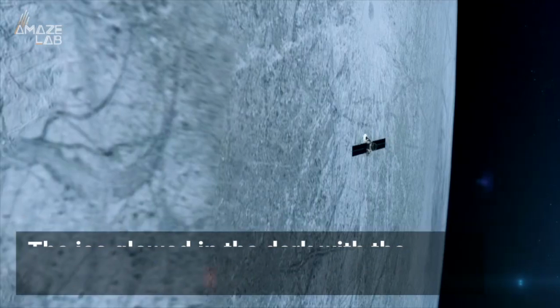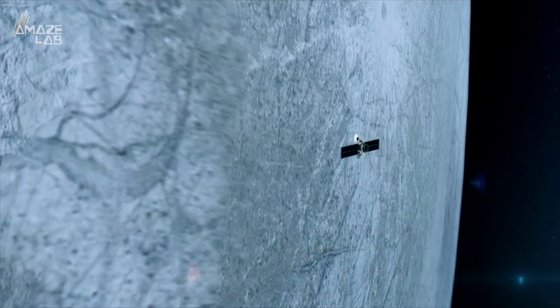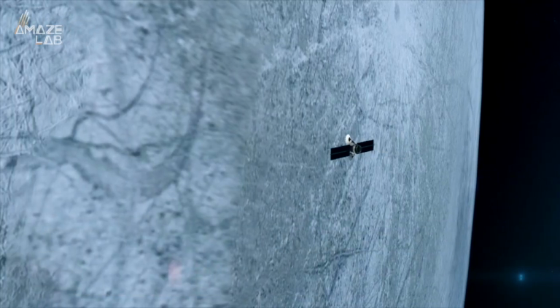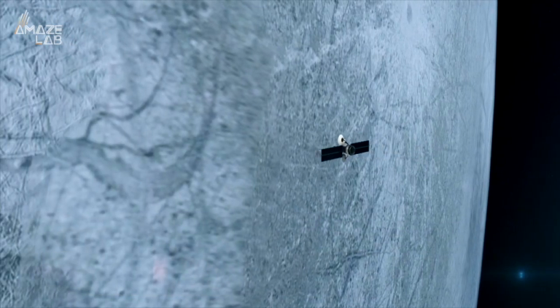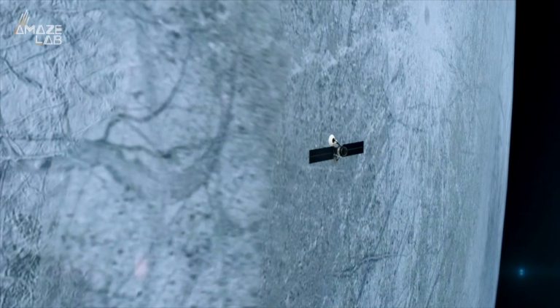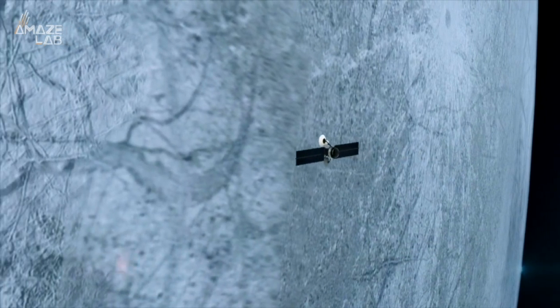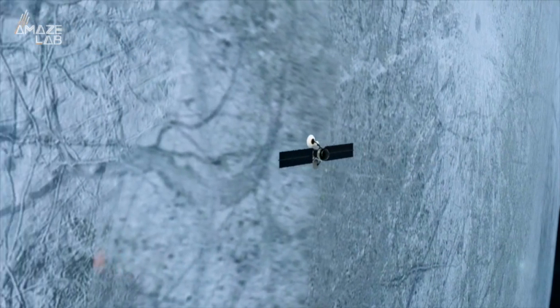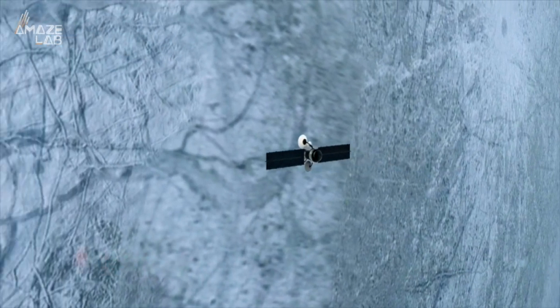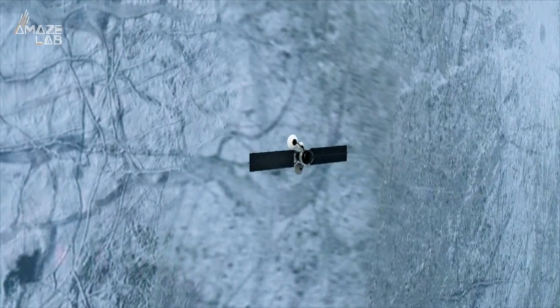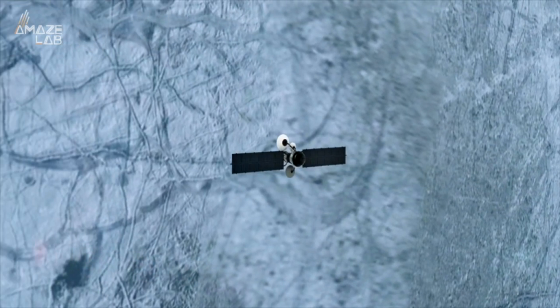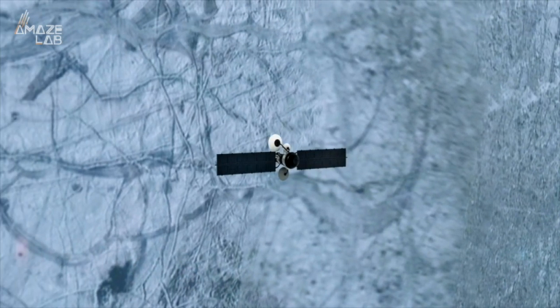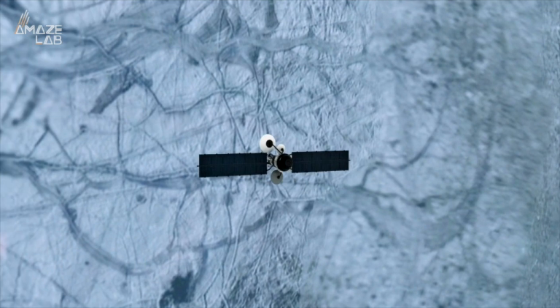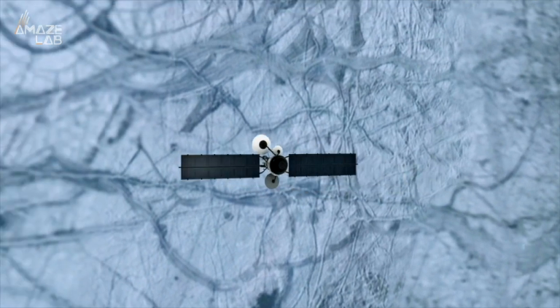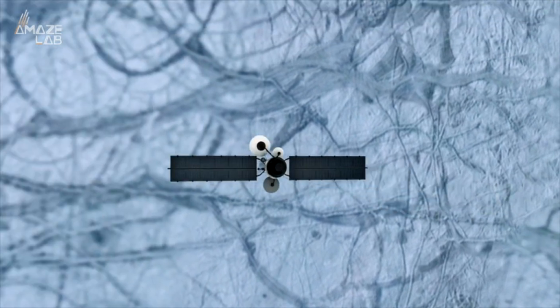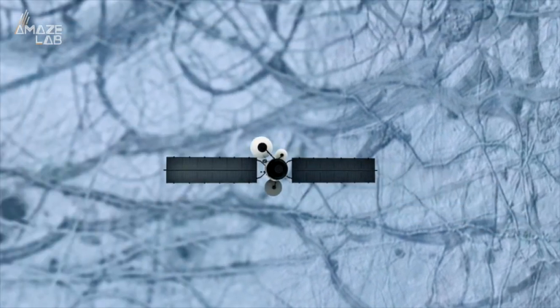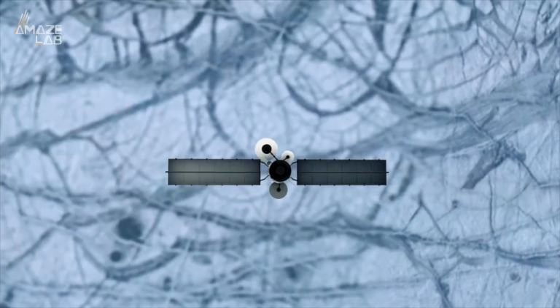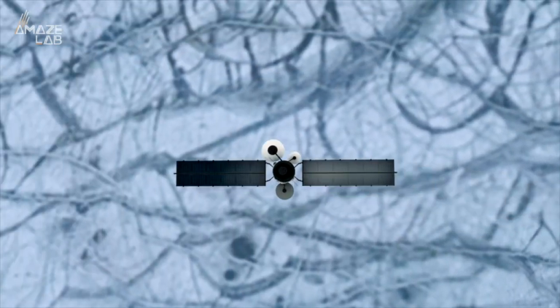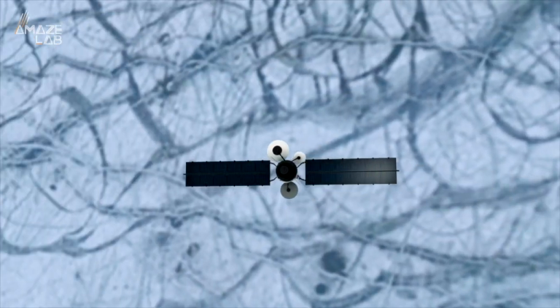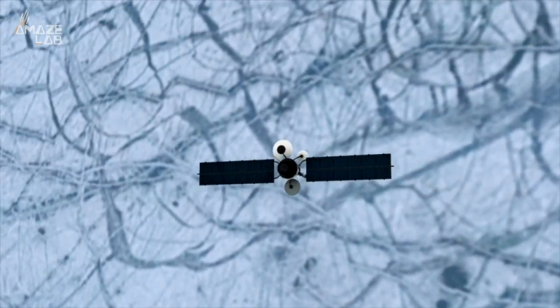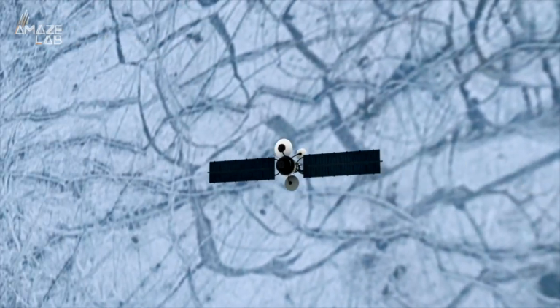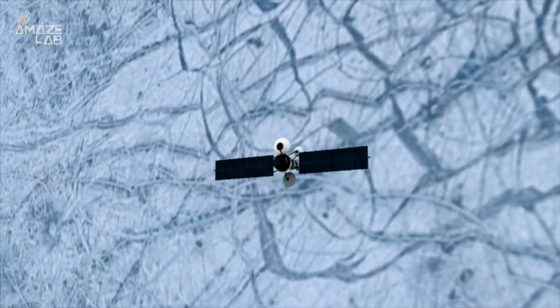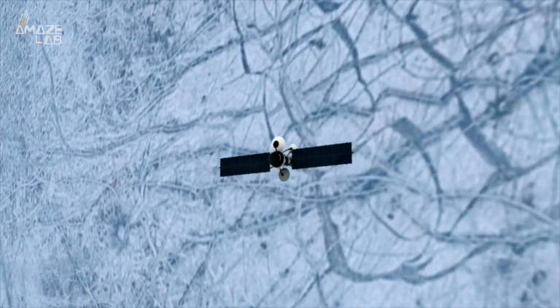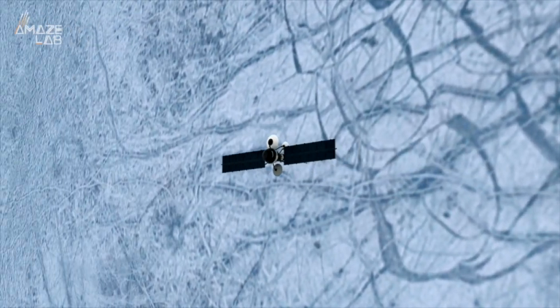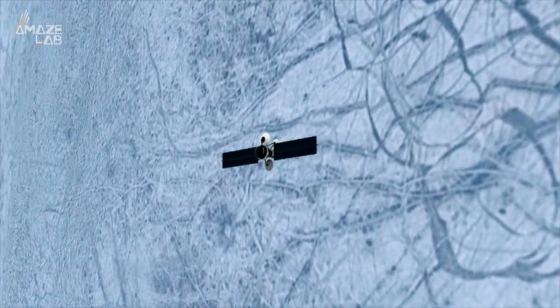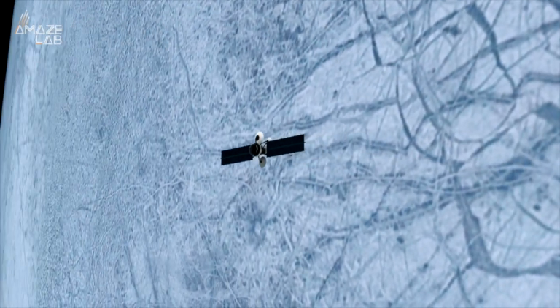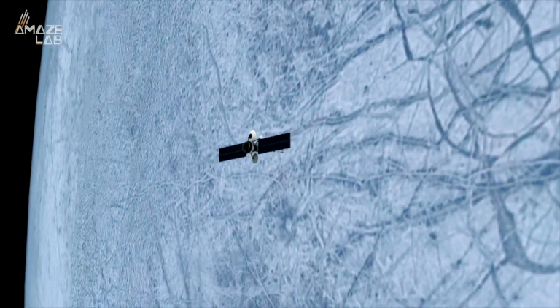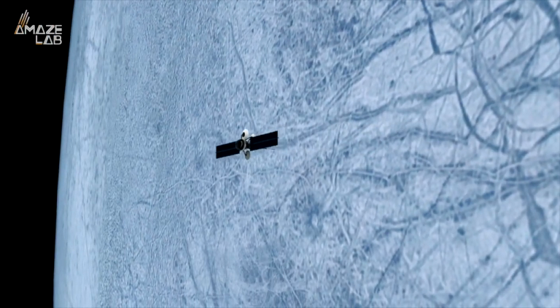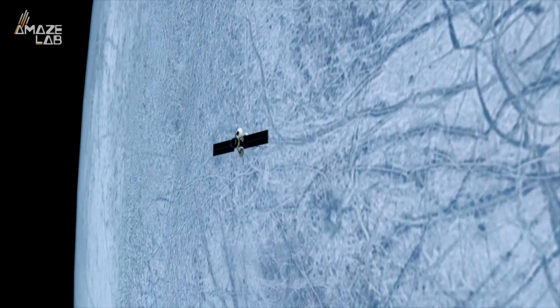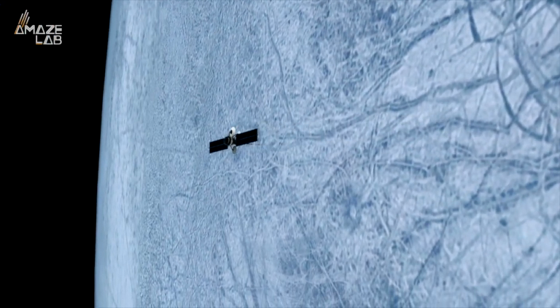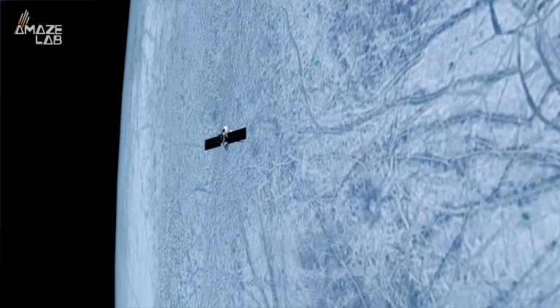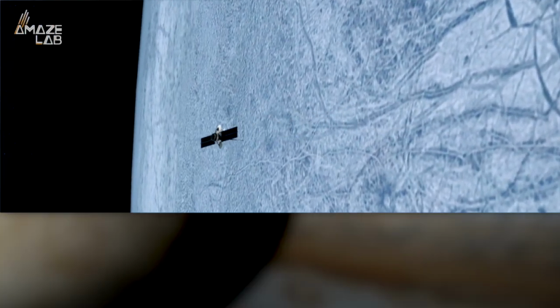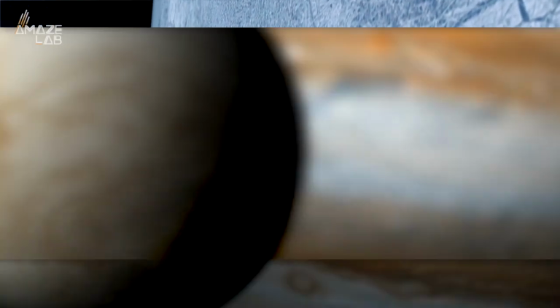The researchers say this could also shed some more light on the moon's surface, which experts have had their telescopic eye on for a while.